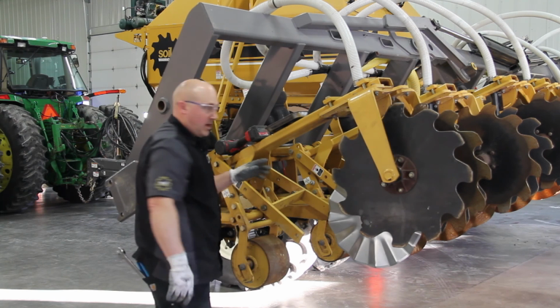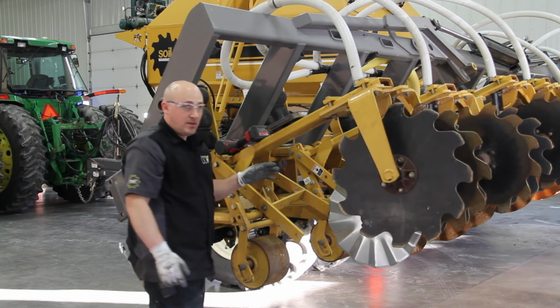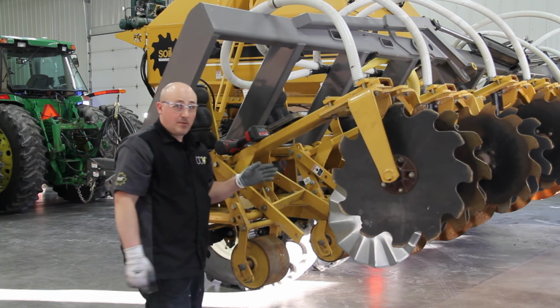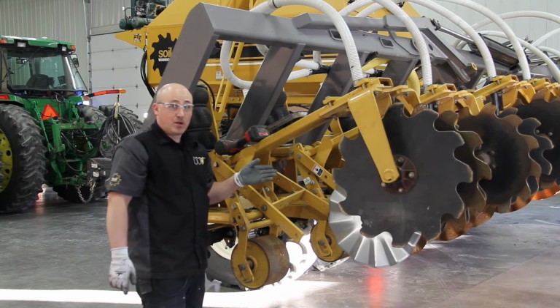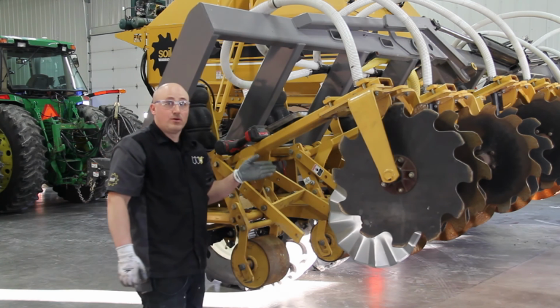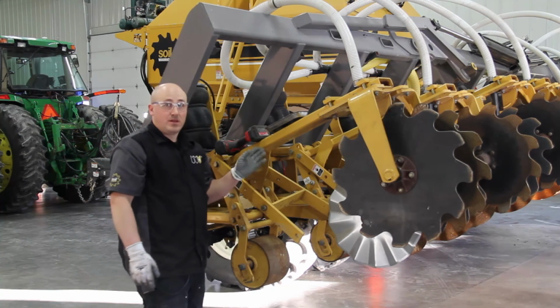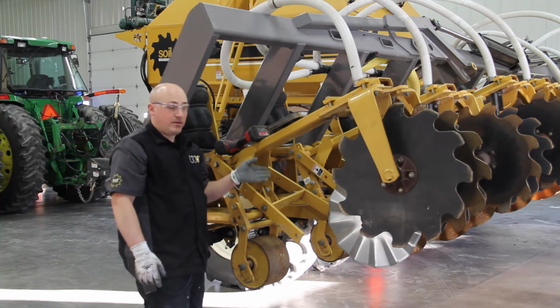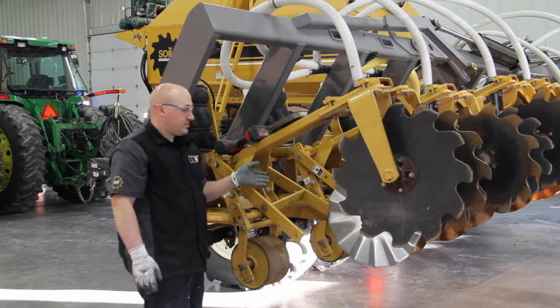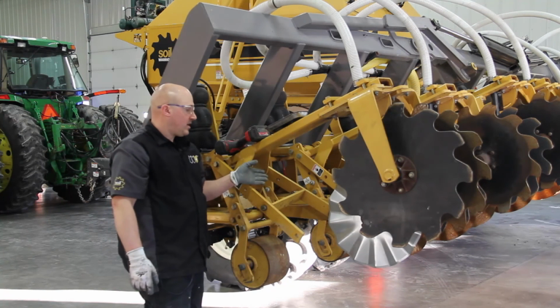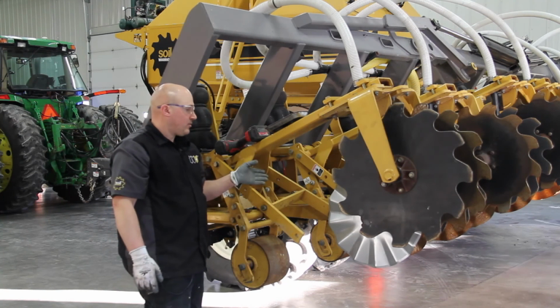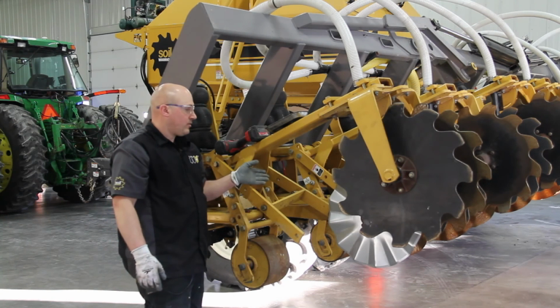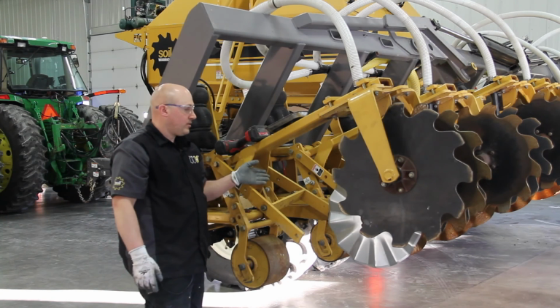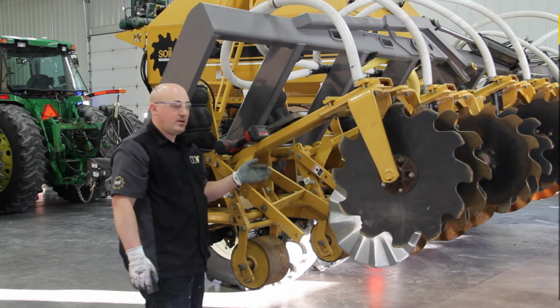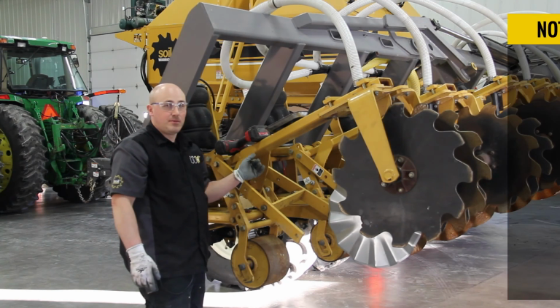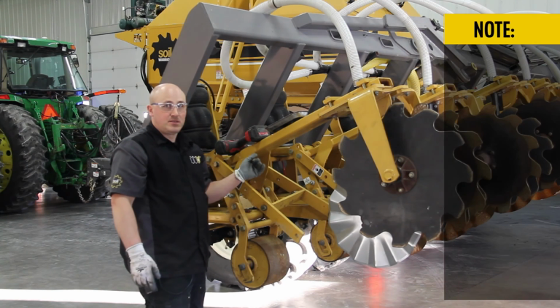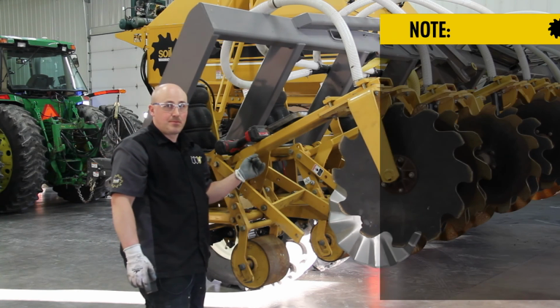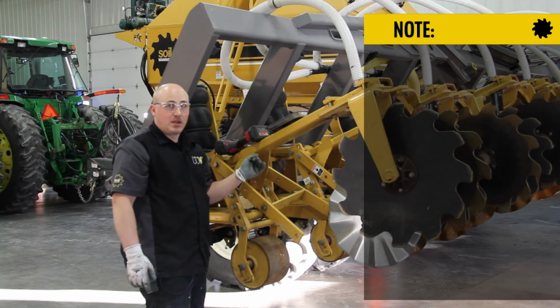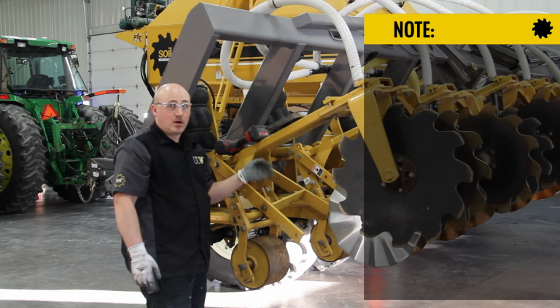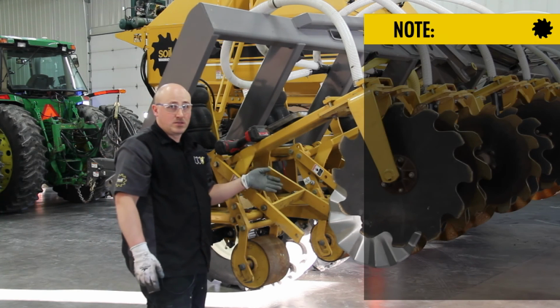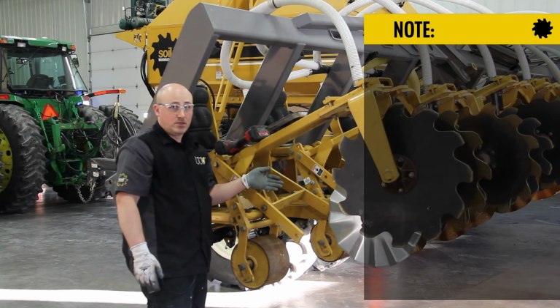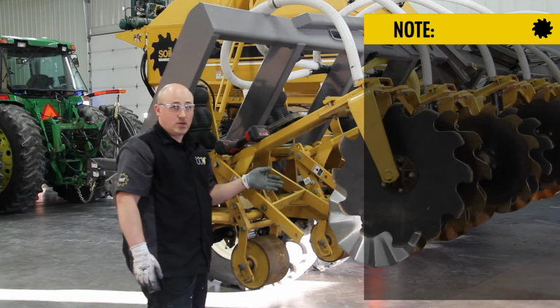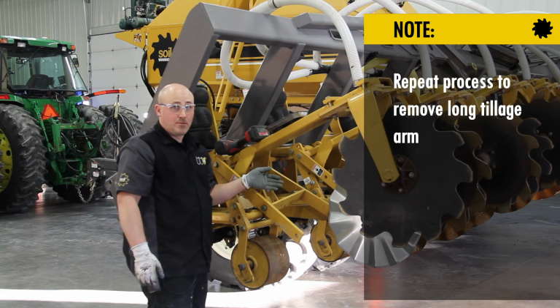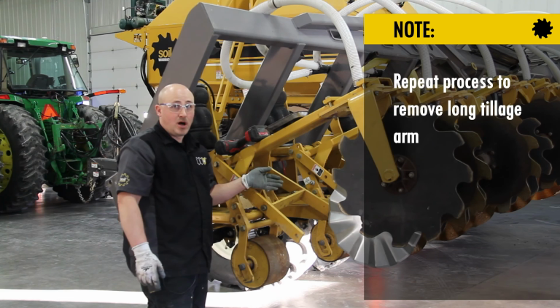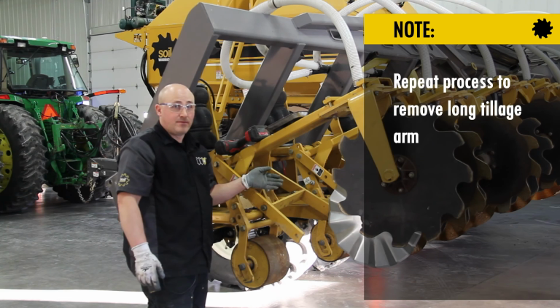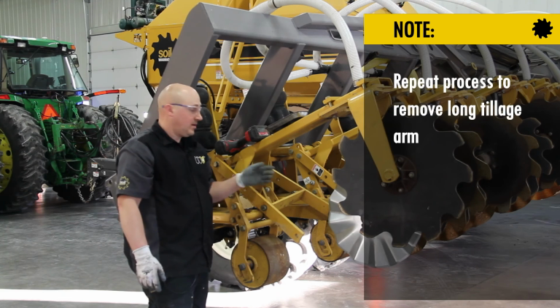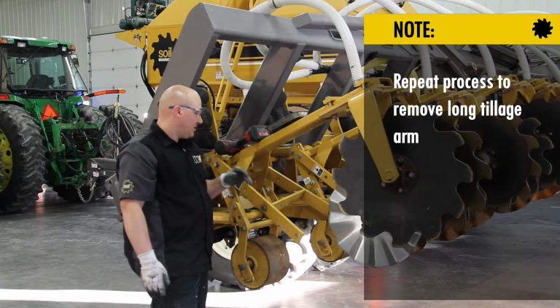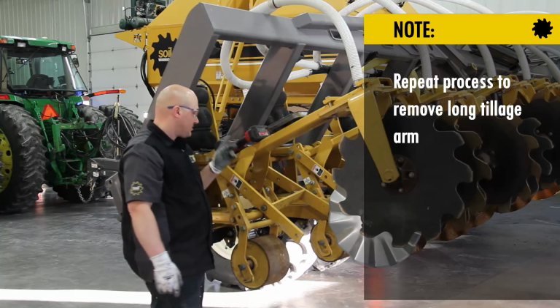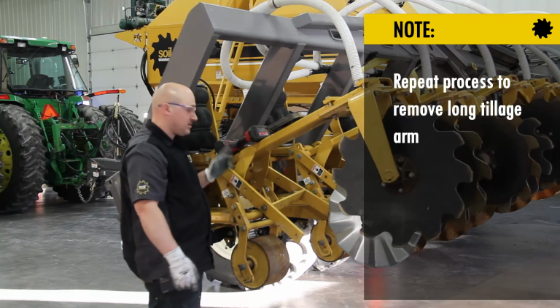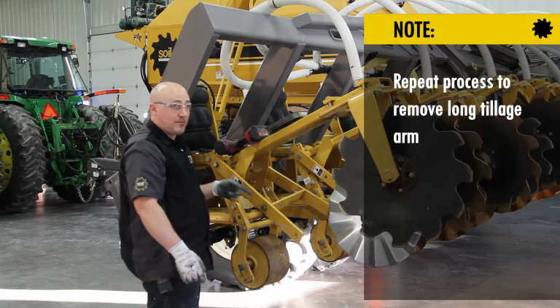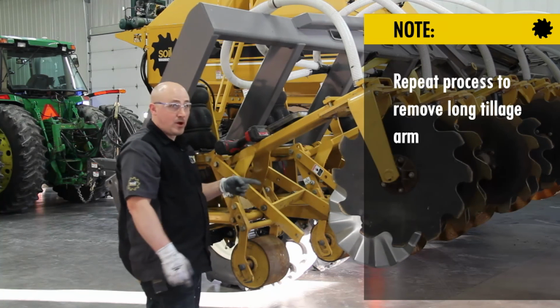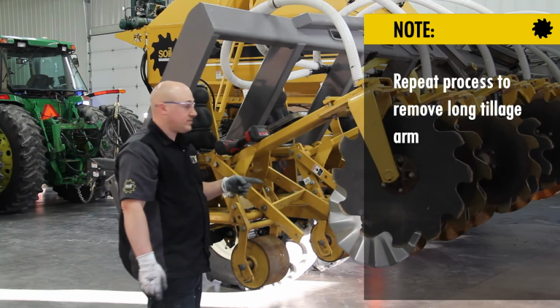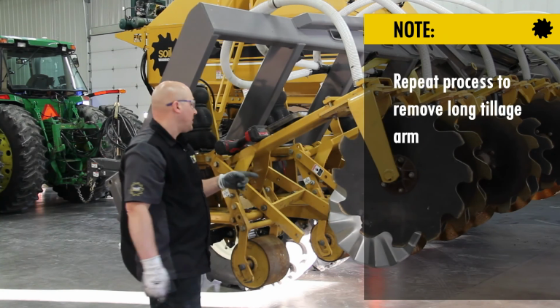Then I'm going to go to the other side of the row unit and take my long tillage arm off — it's the same process.